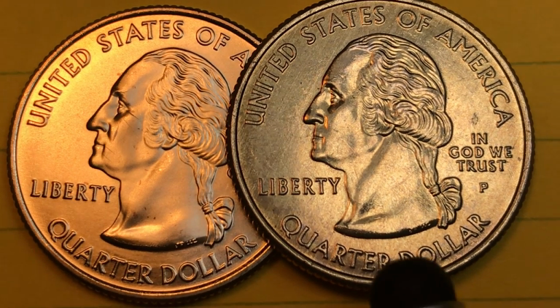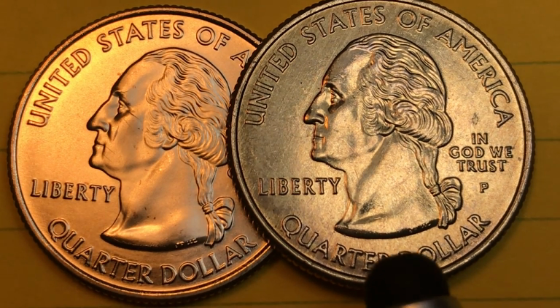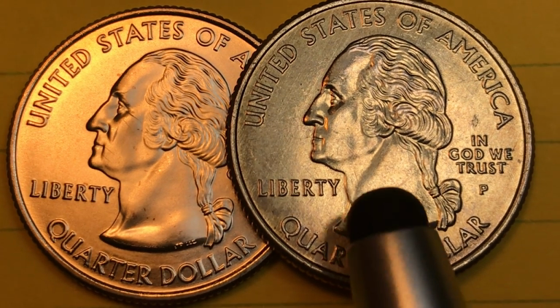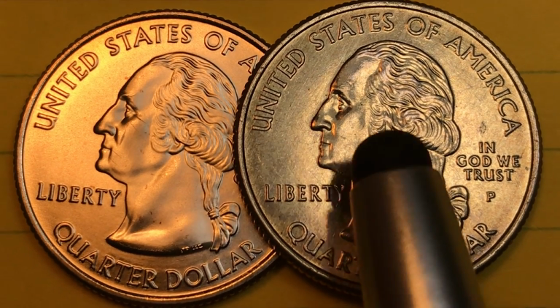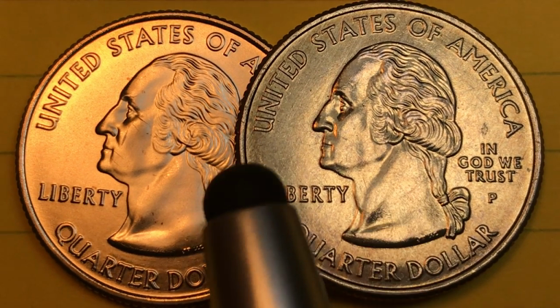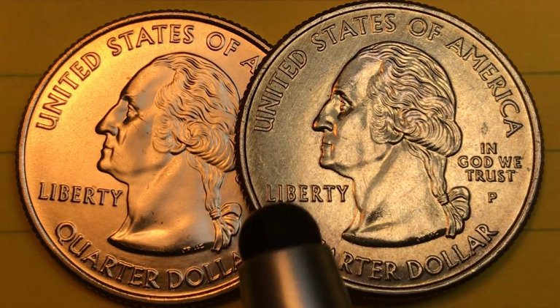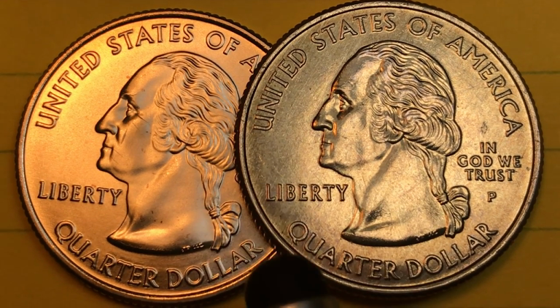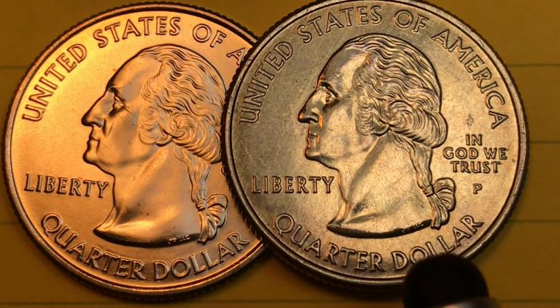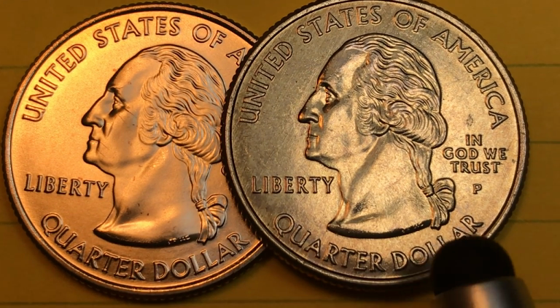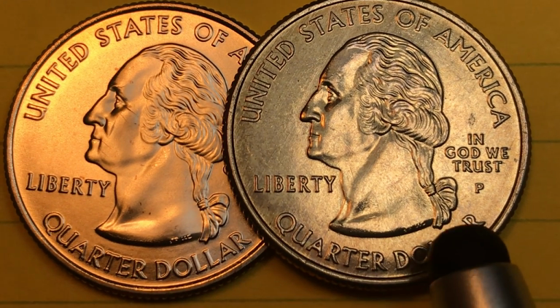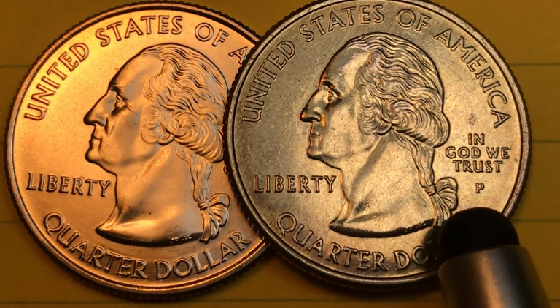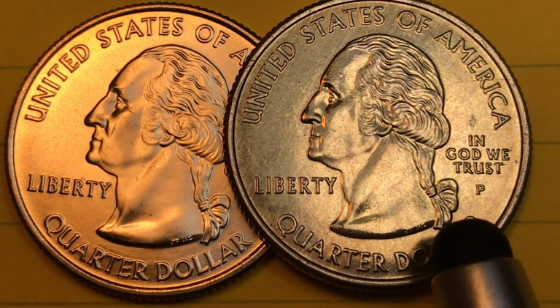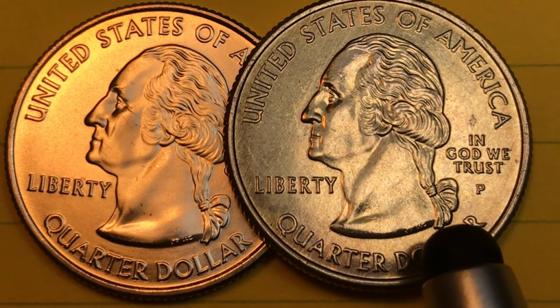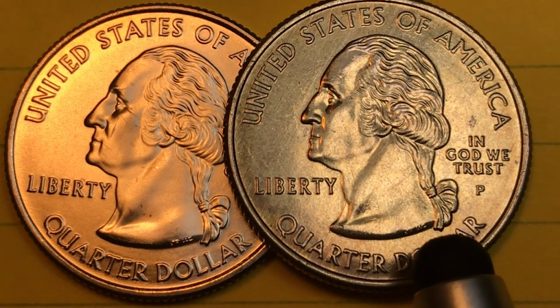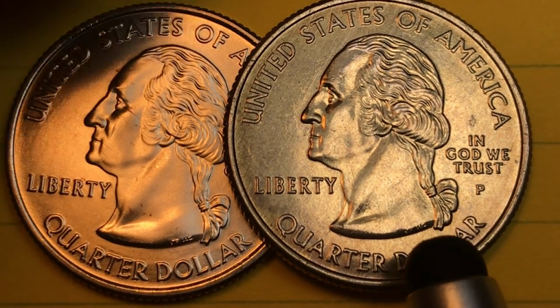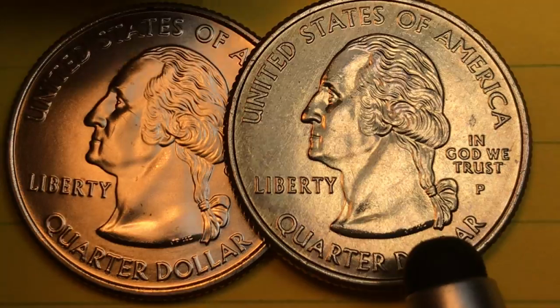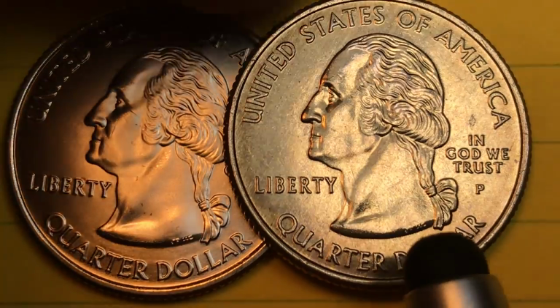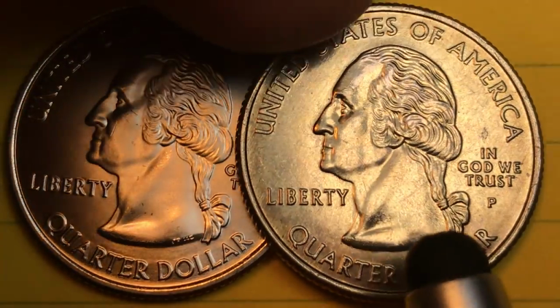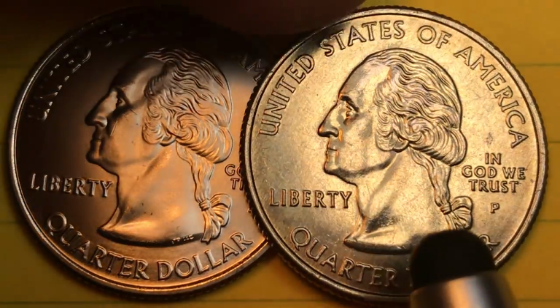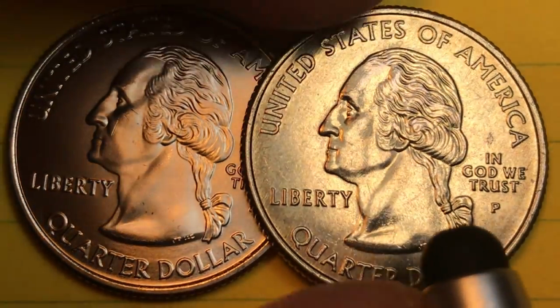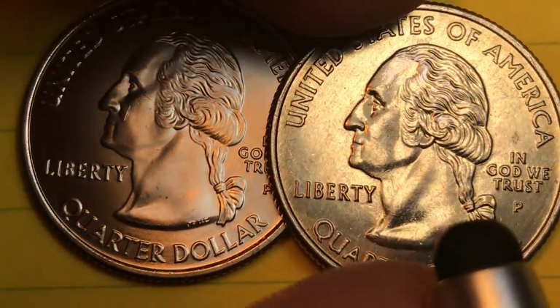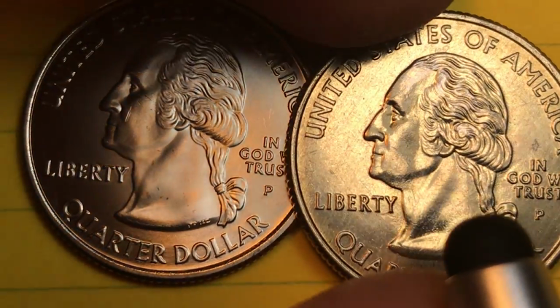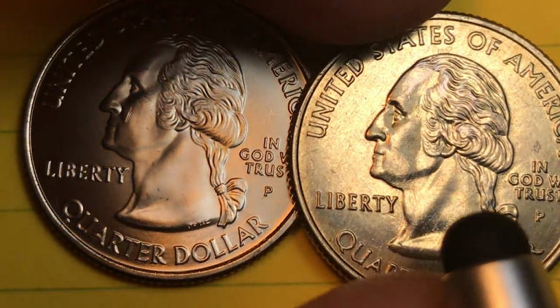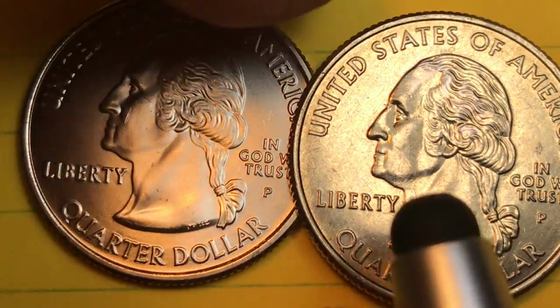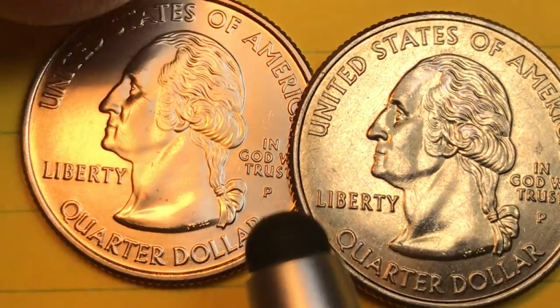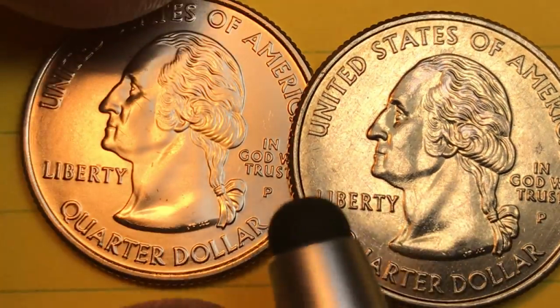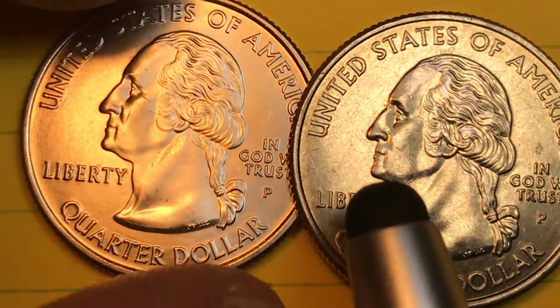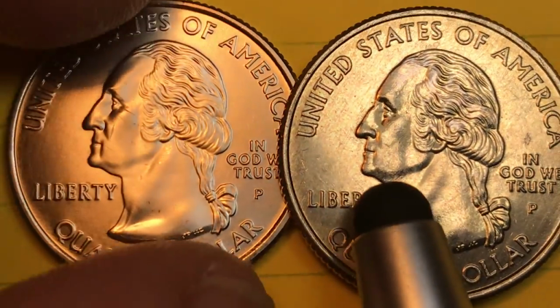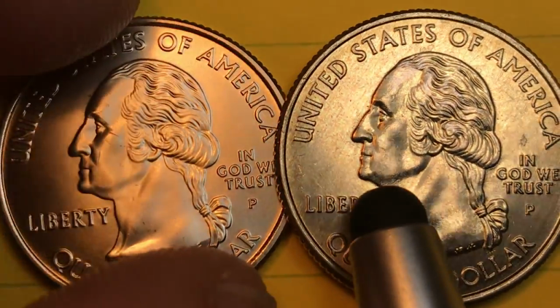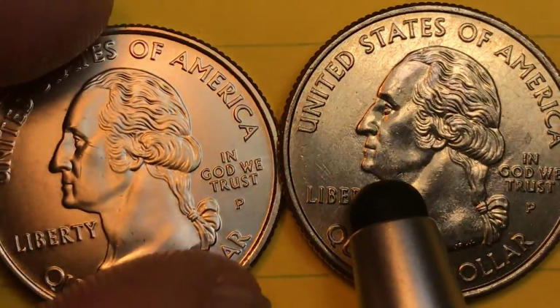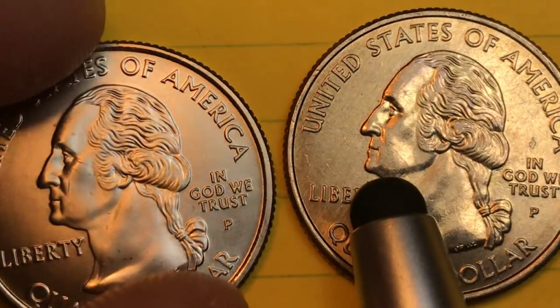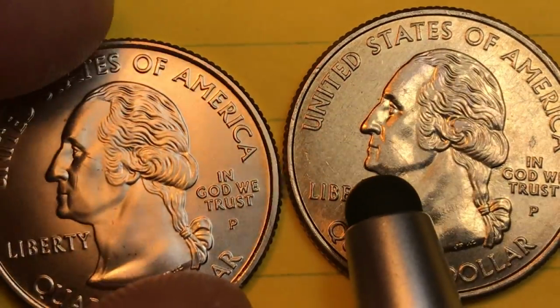We have two of them here. This one has a P on it, and this one also has a P on it.